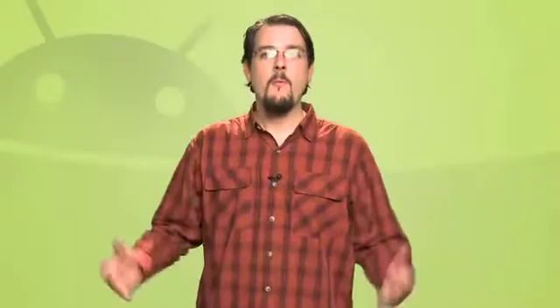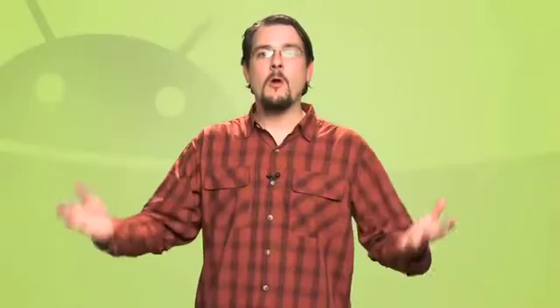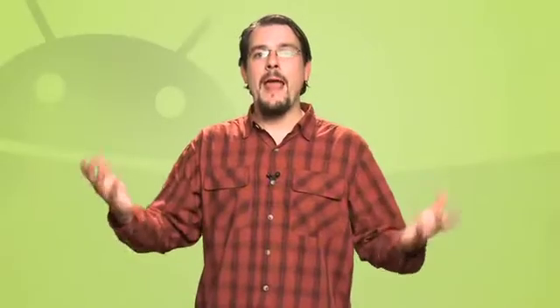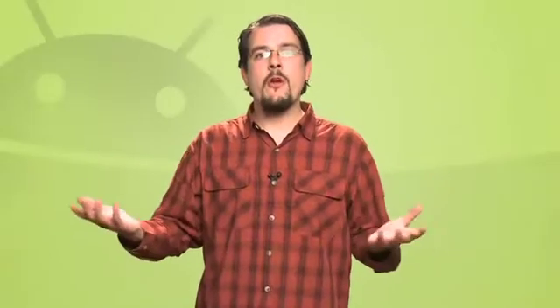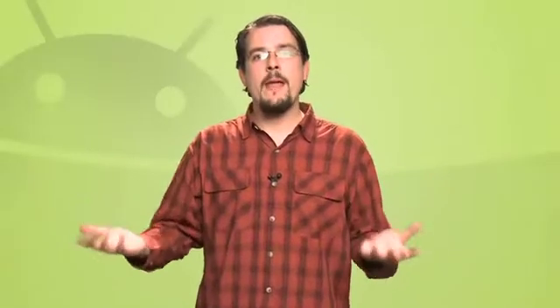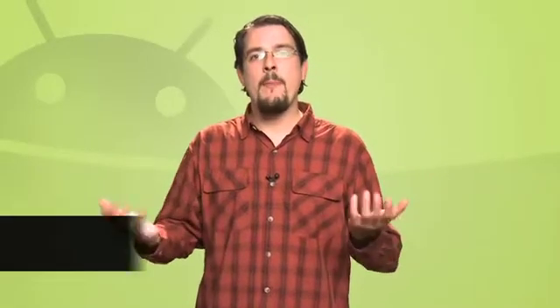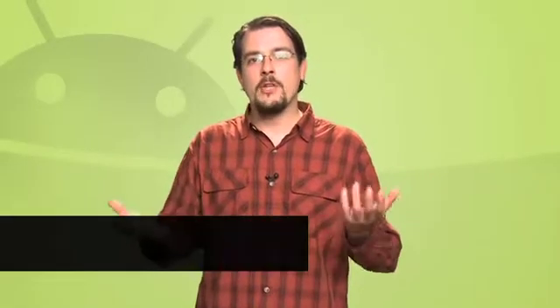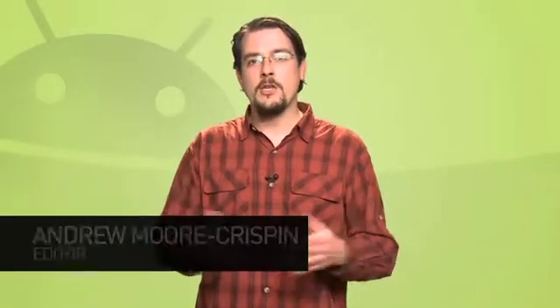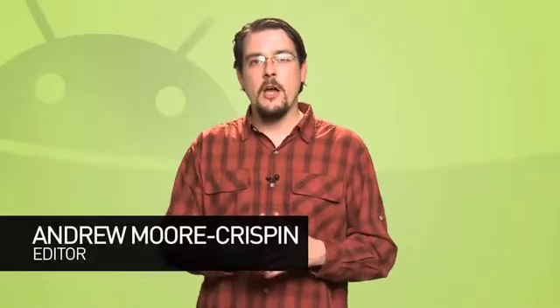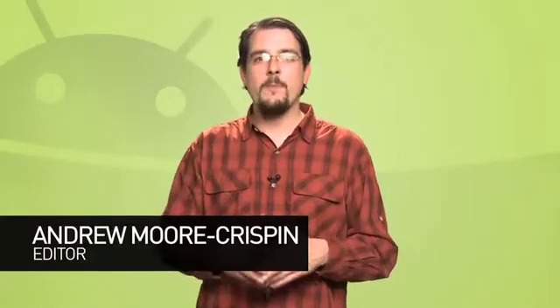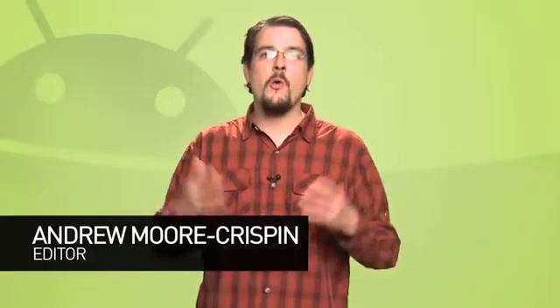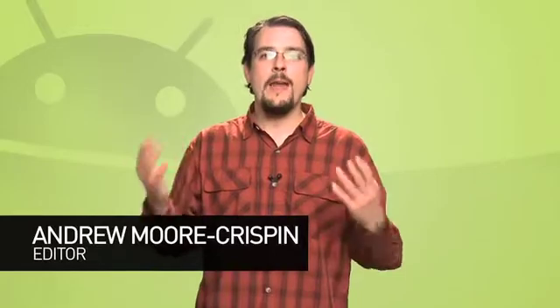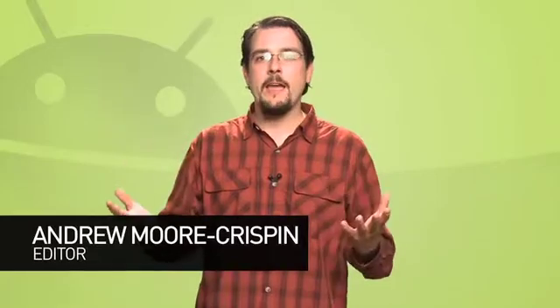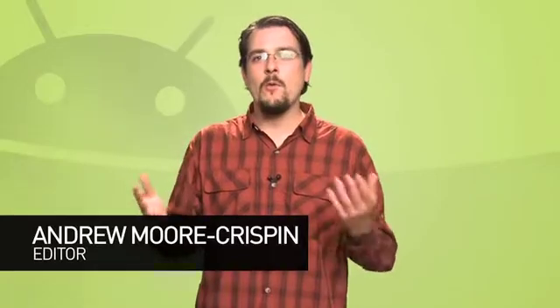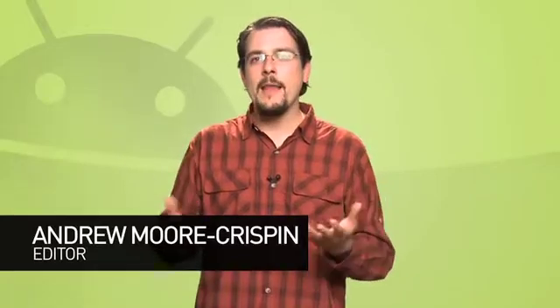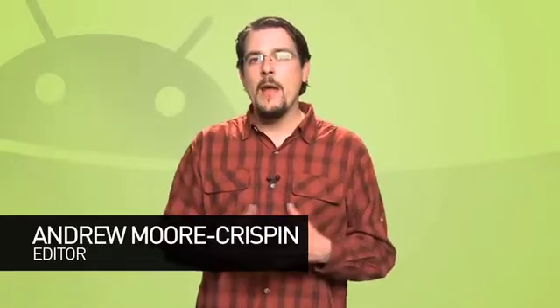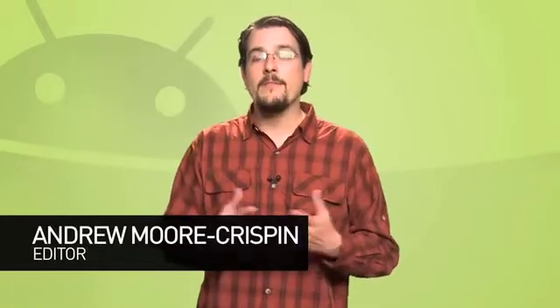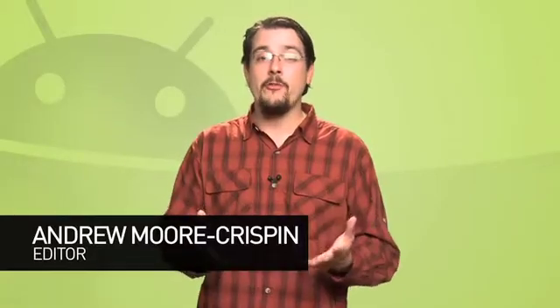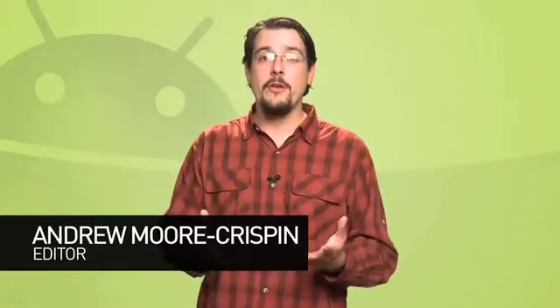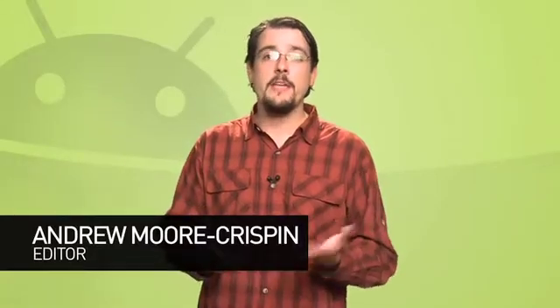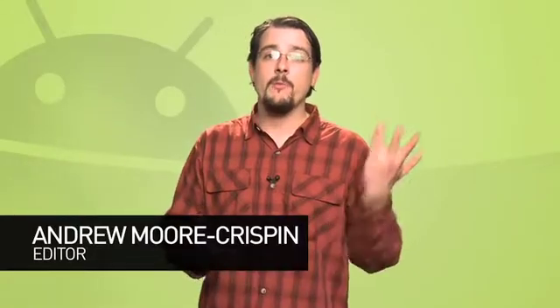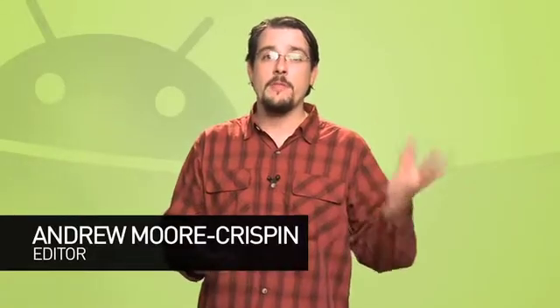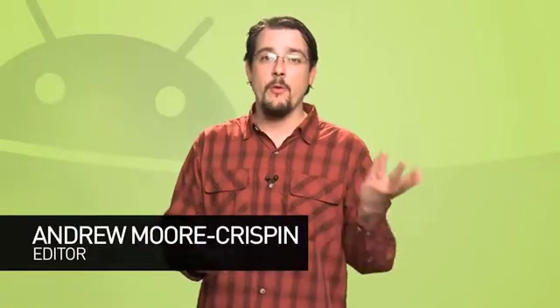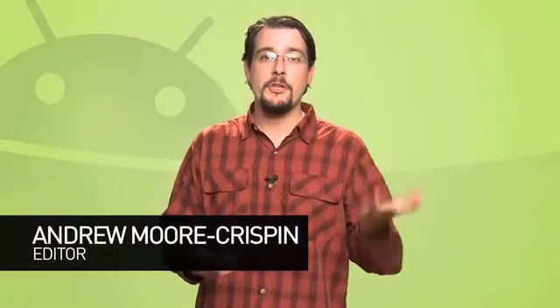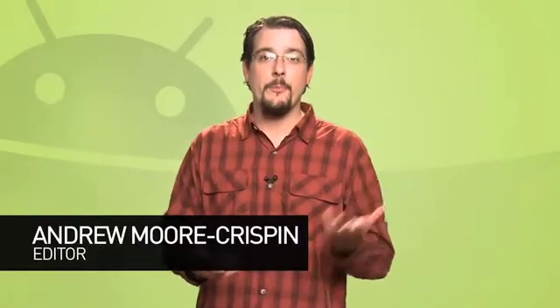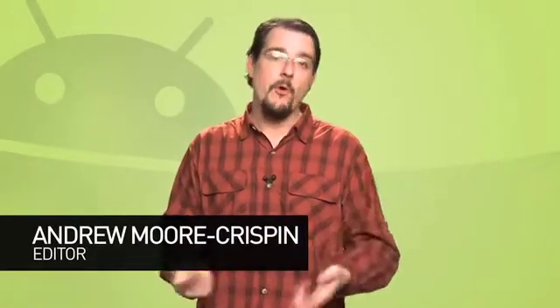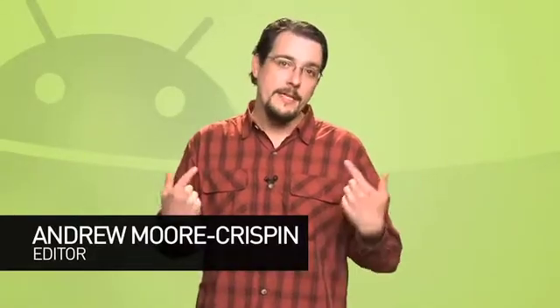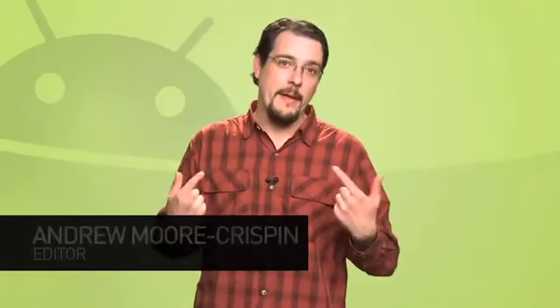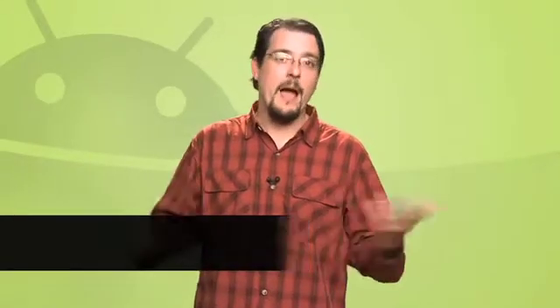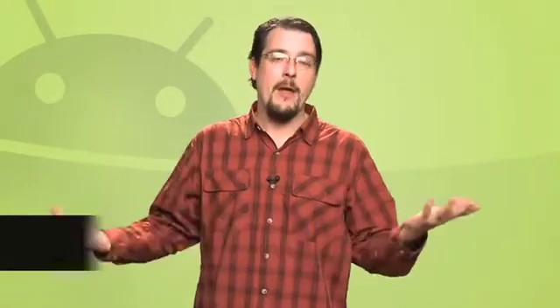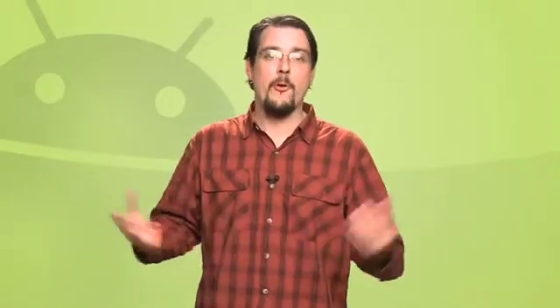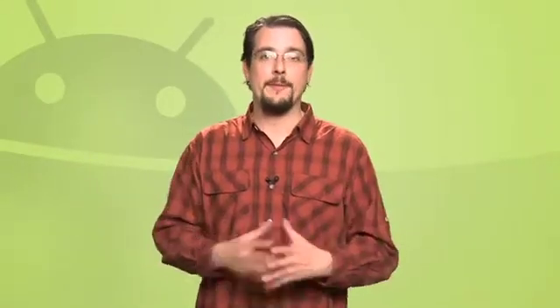Welcome to Android Week on Butterscotch.com, the show where we navigate the wily waves of Android news to get to what's important to you. Or at least to me. I'm Andrew Moore Crisp.